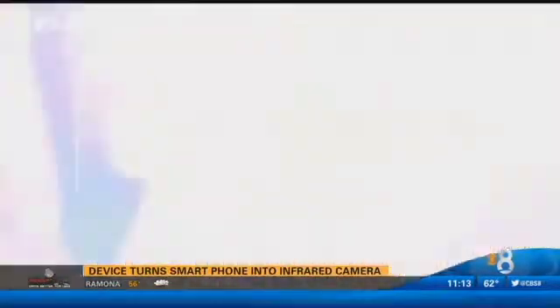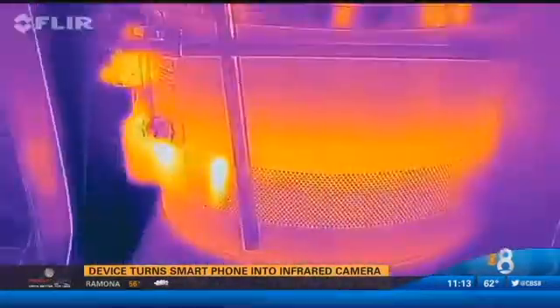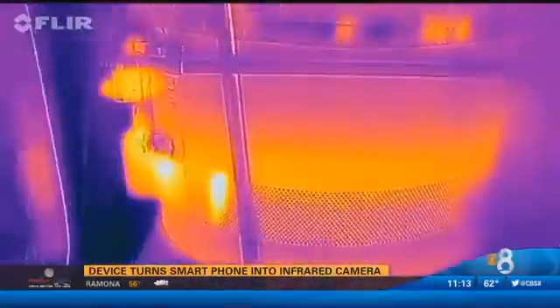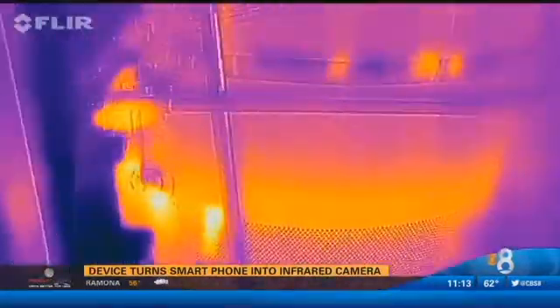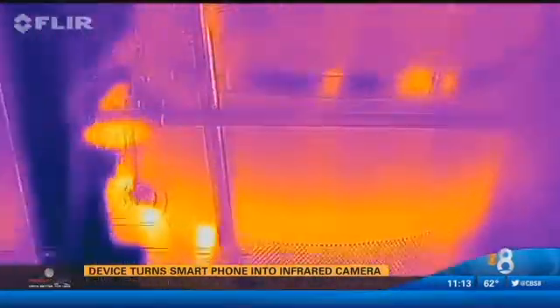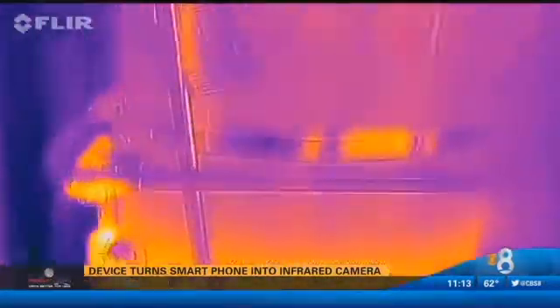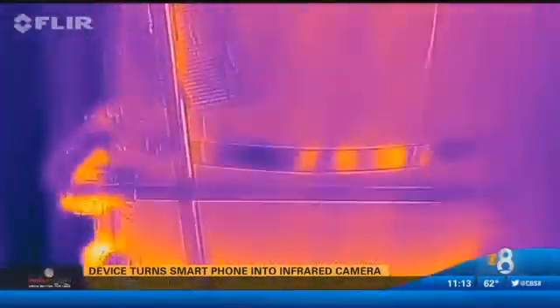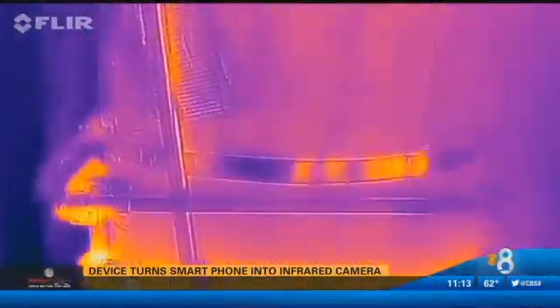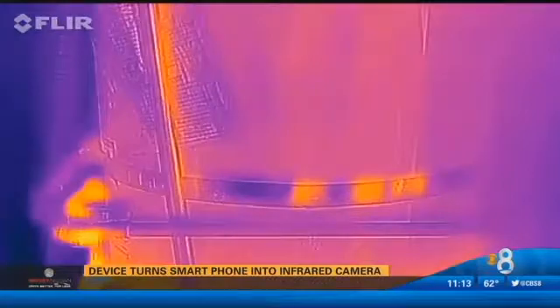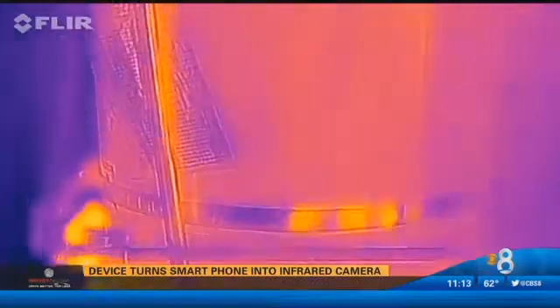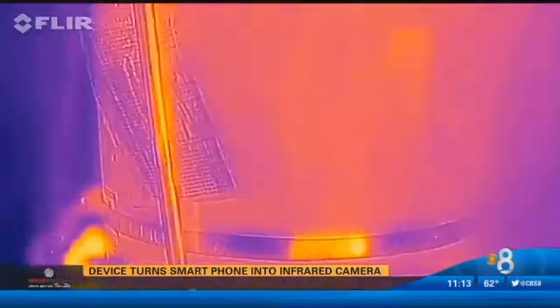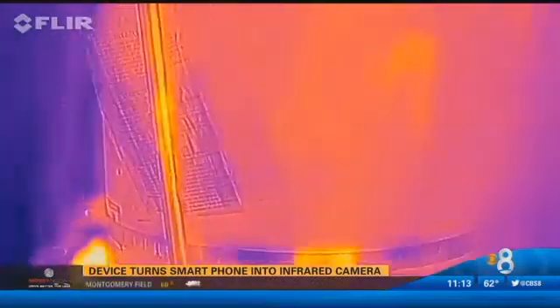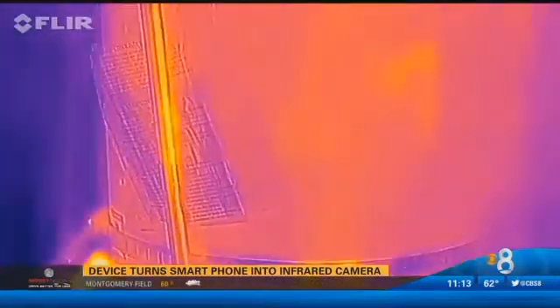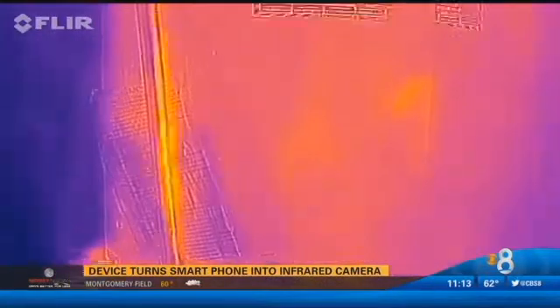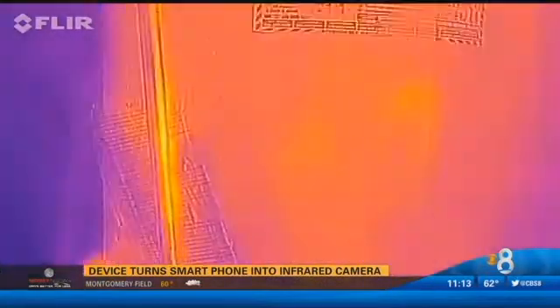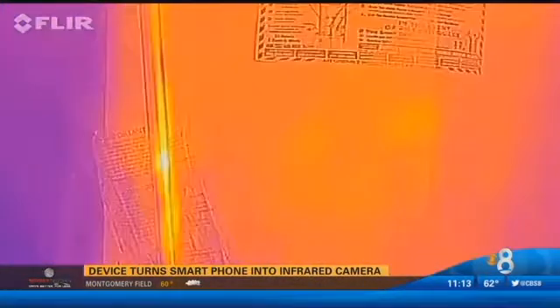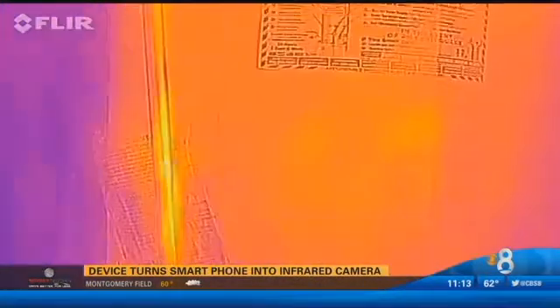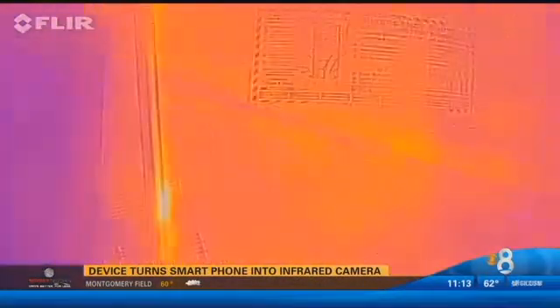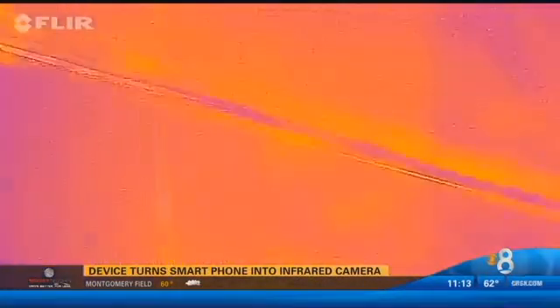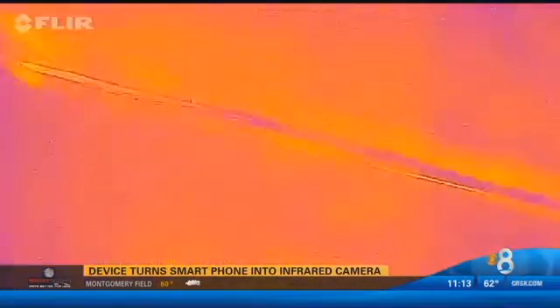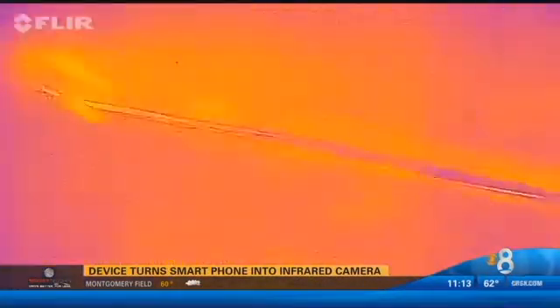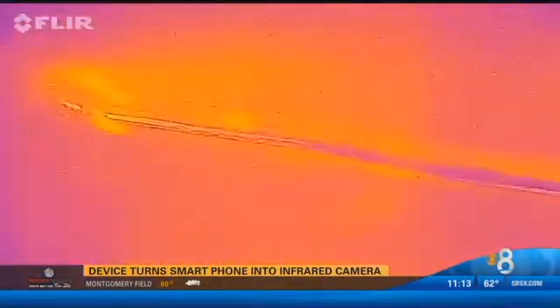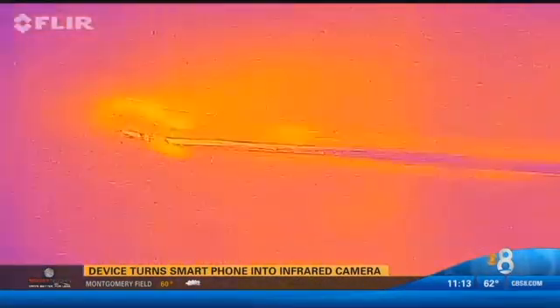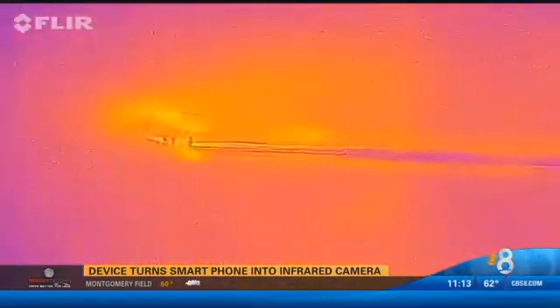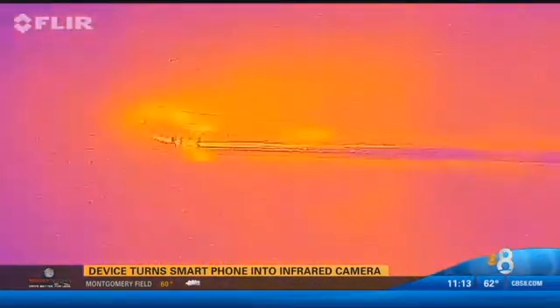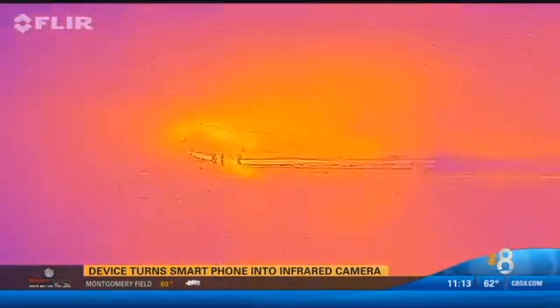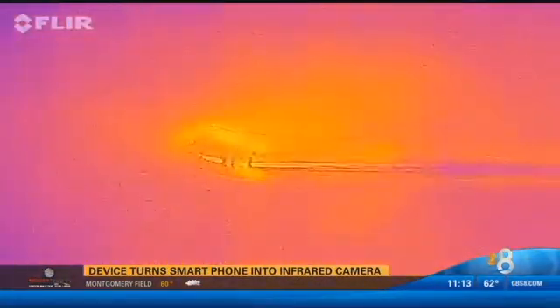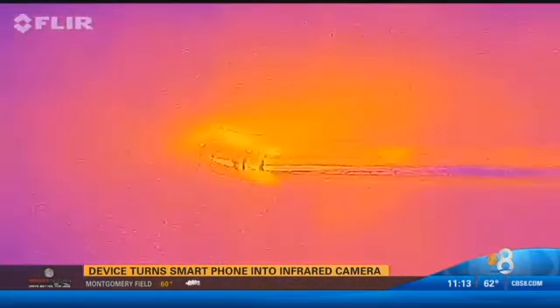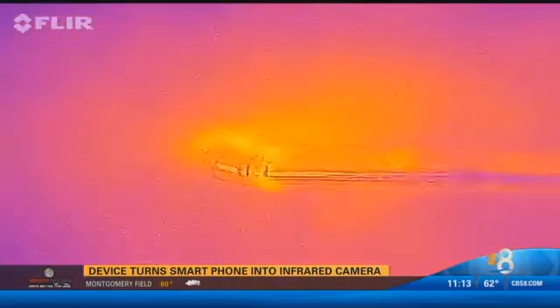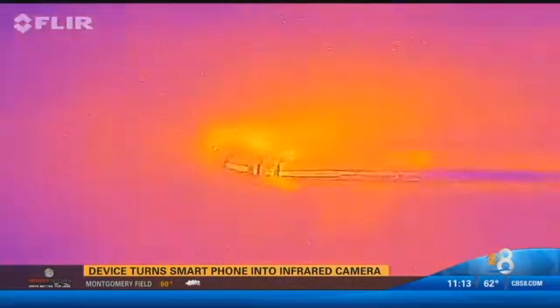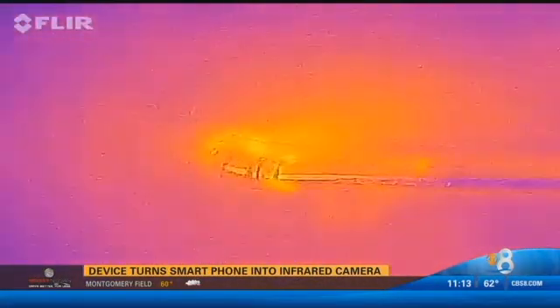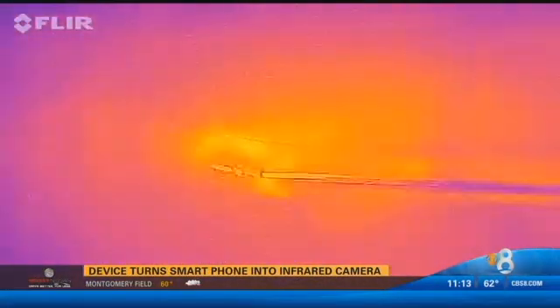This is the hot water heater. Out in the garage, I located a potential heat leak from my water heater's exhaust duct.